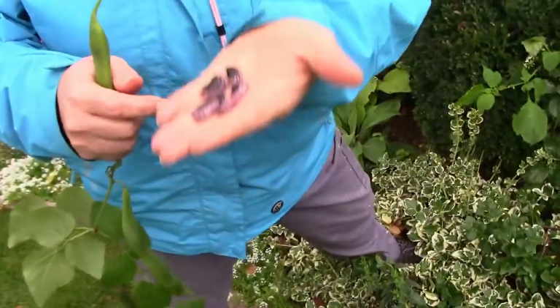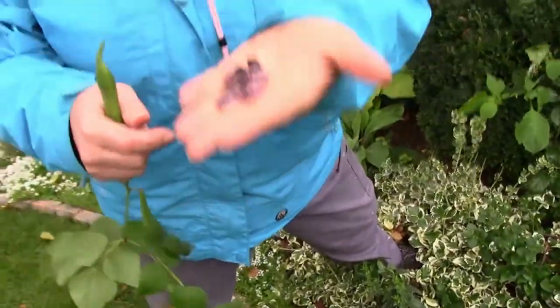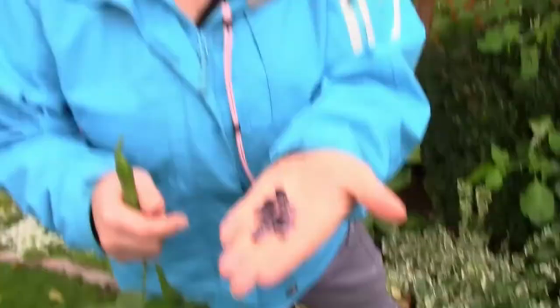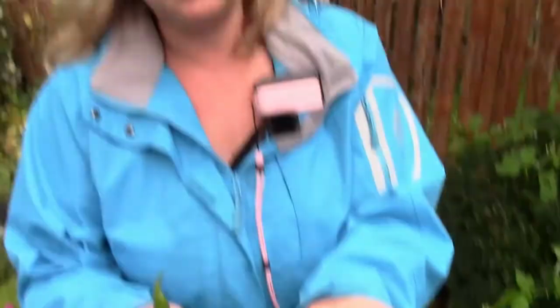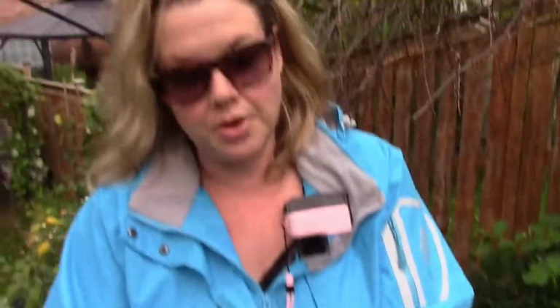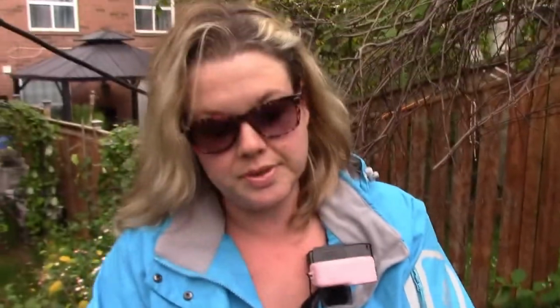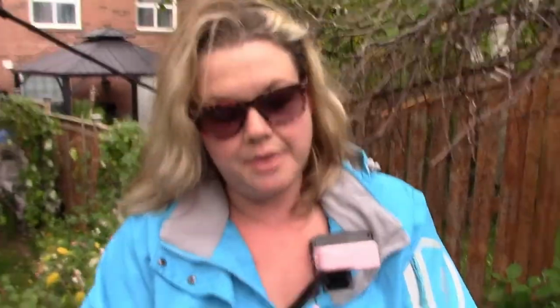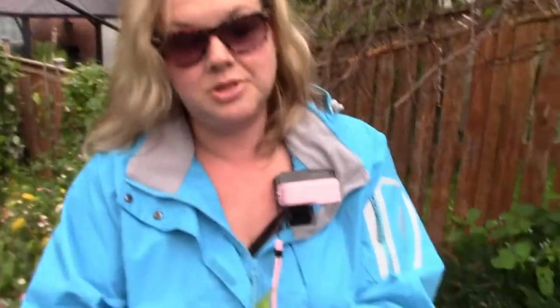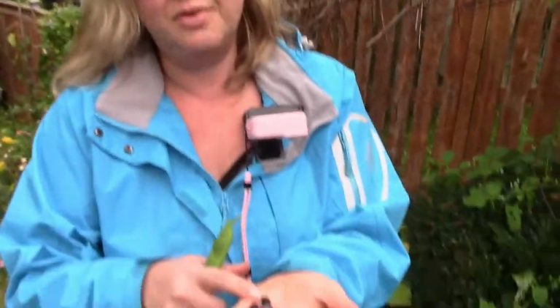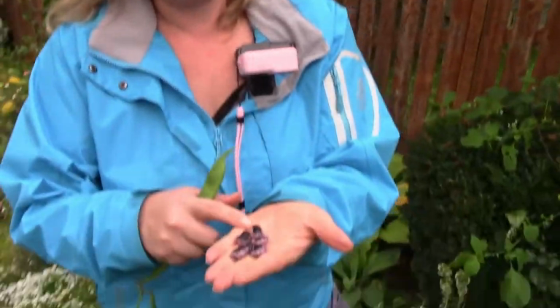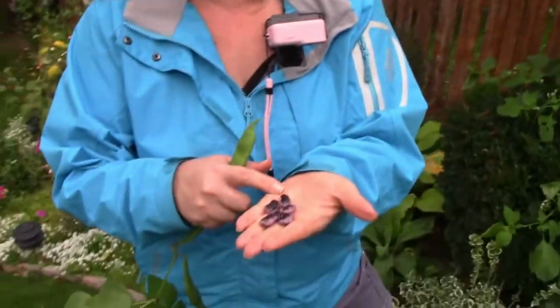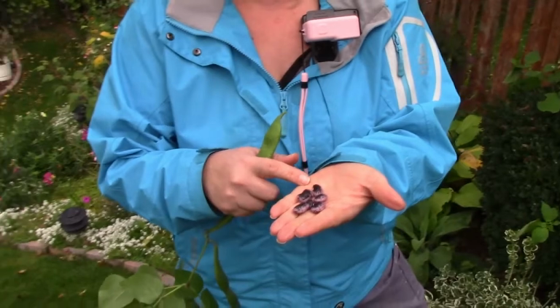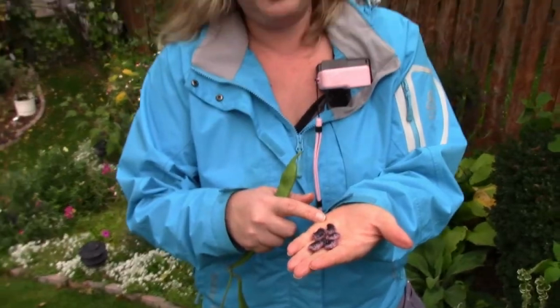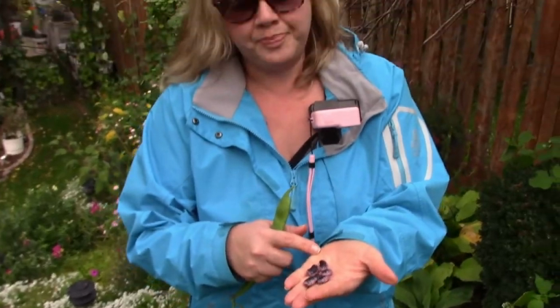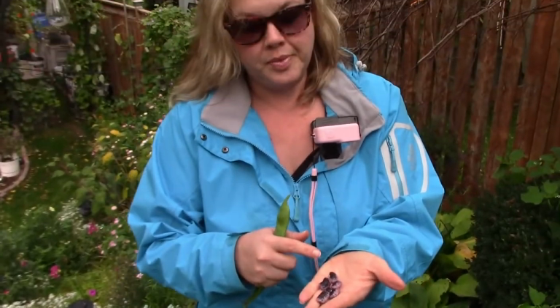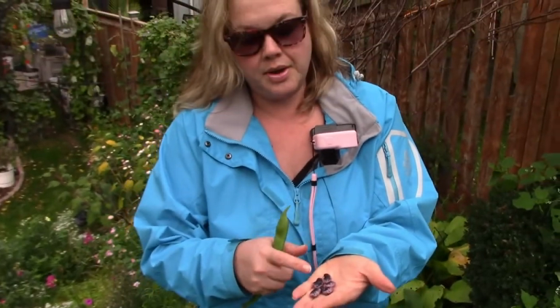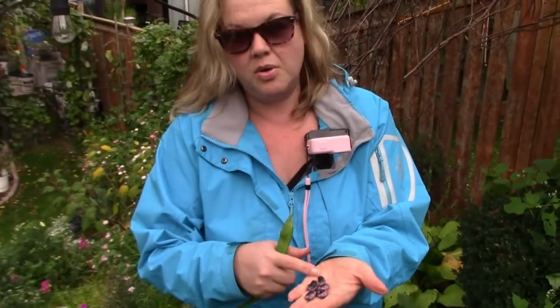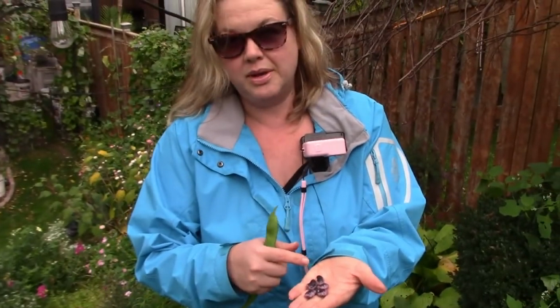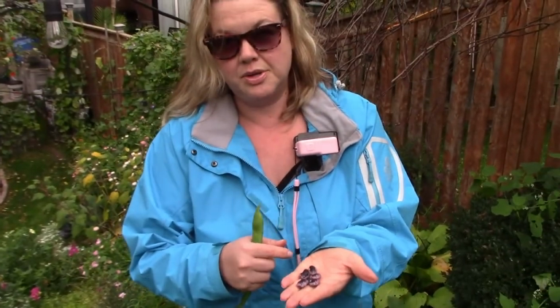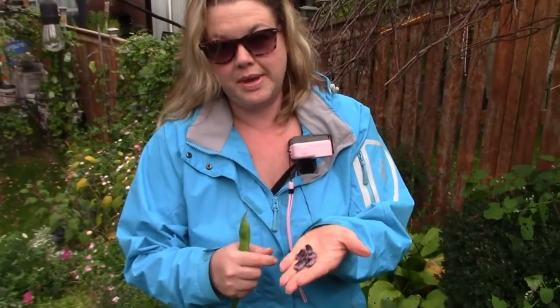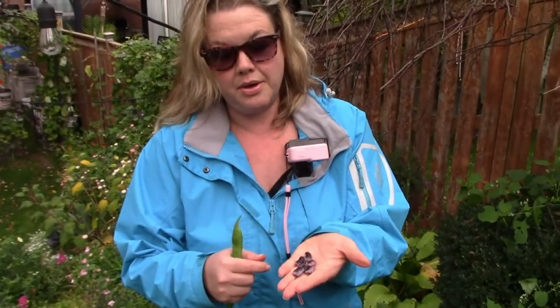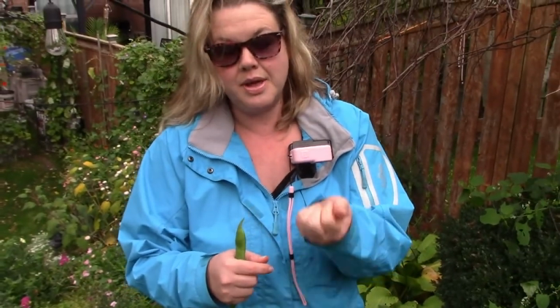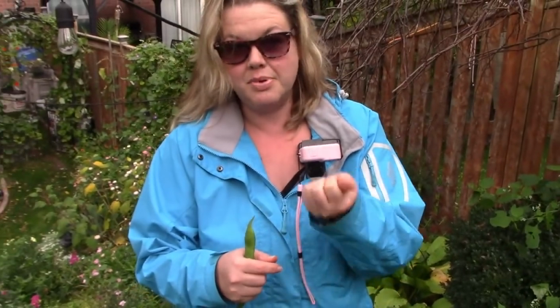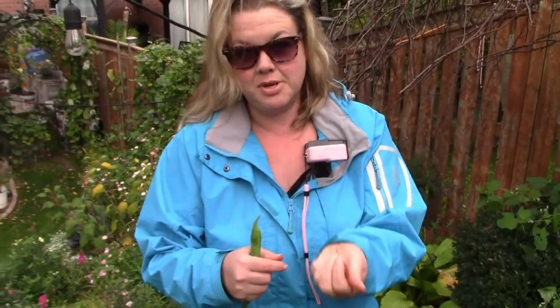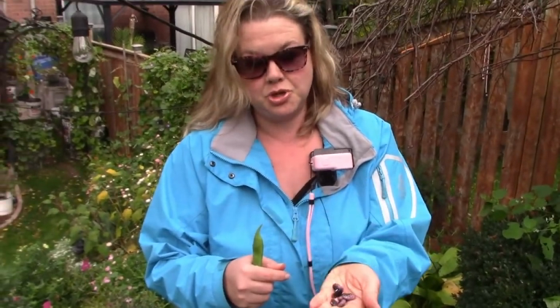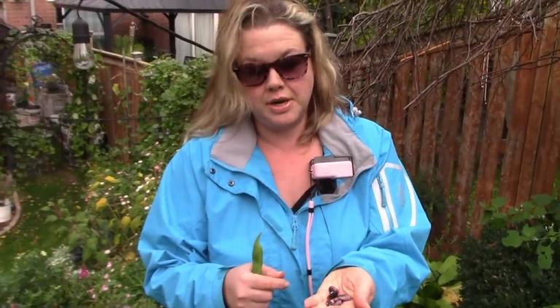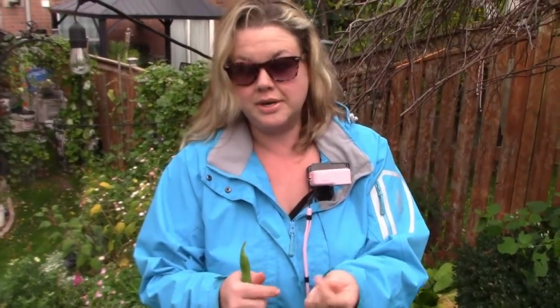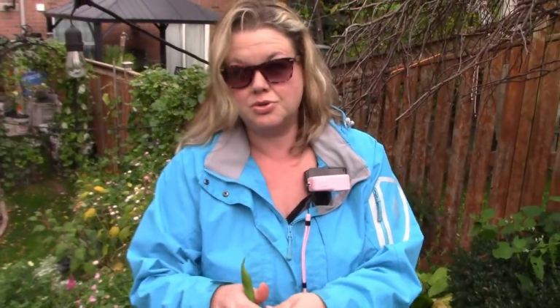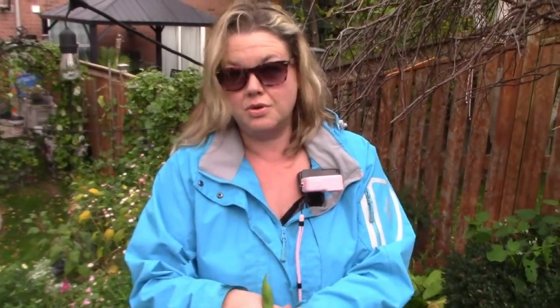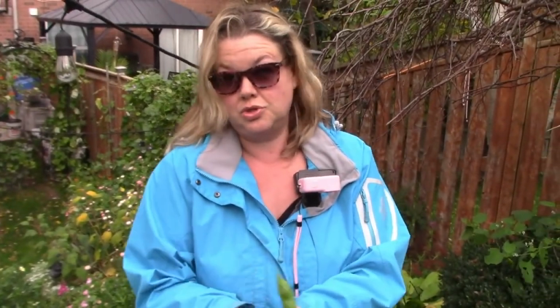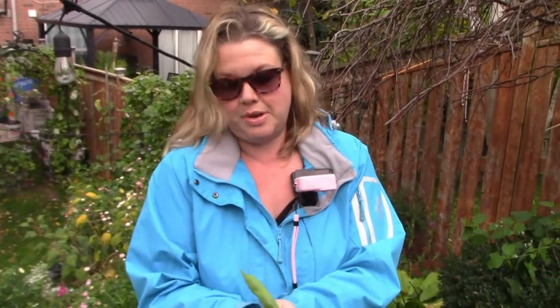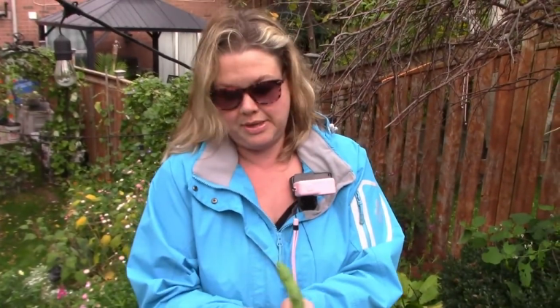If I wanted to store those, I would just leave them out for about a week or so on the counter, and then put them in a jar and store them as dried beans.